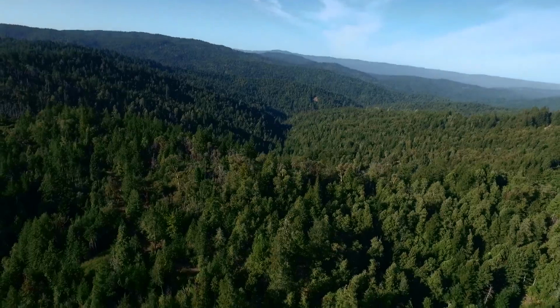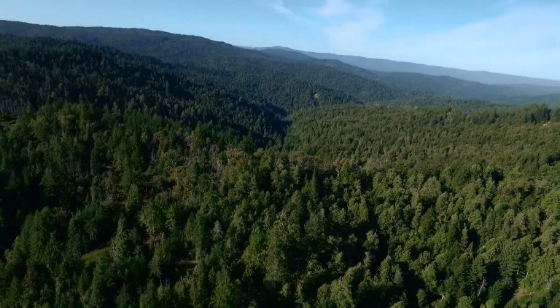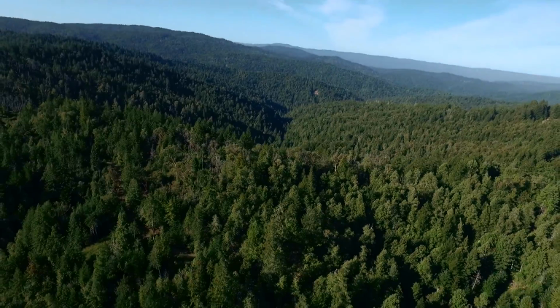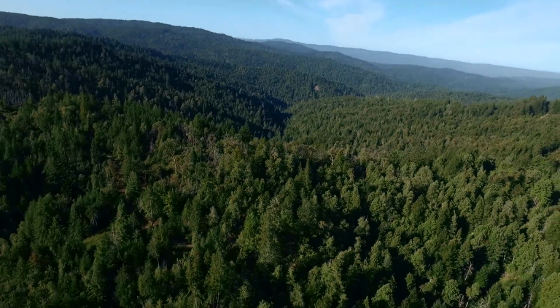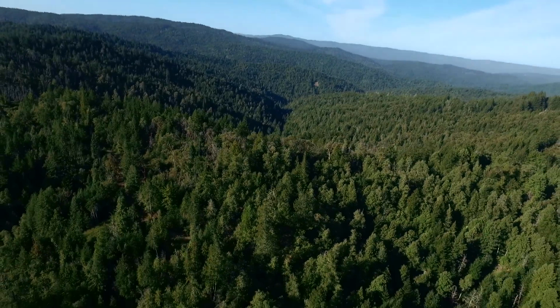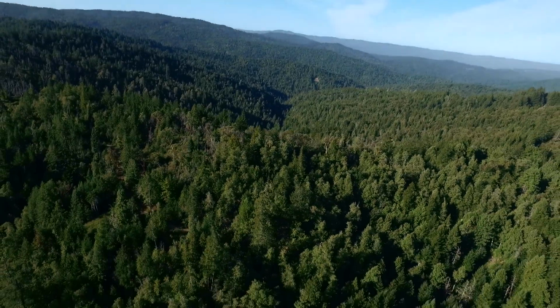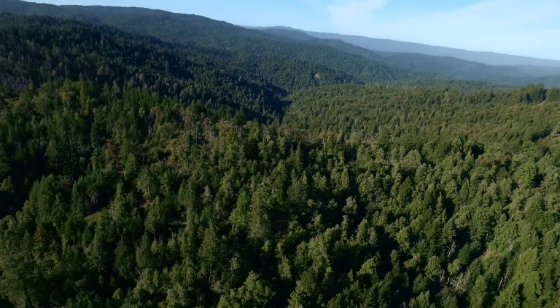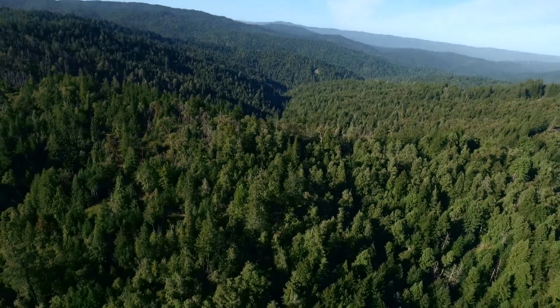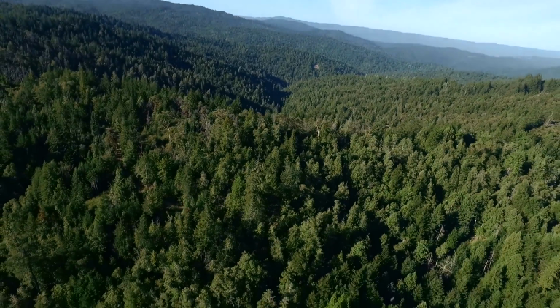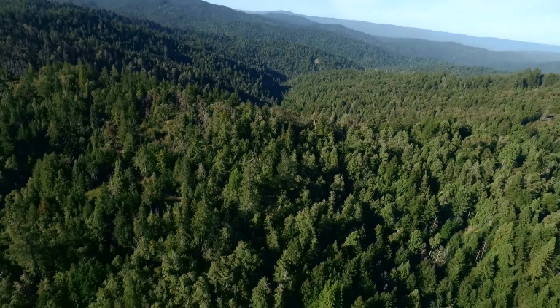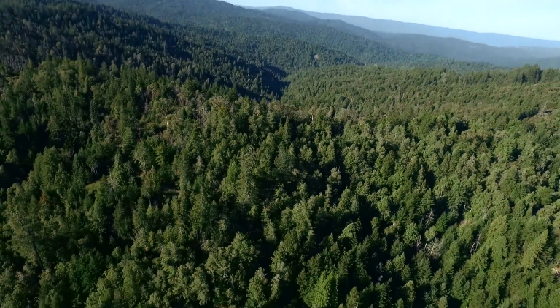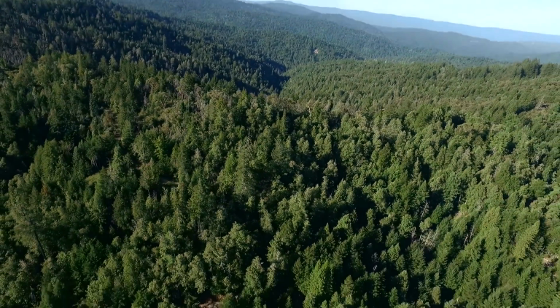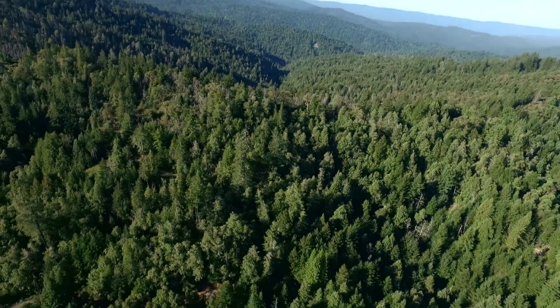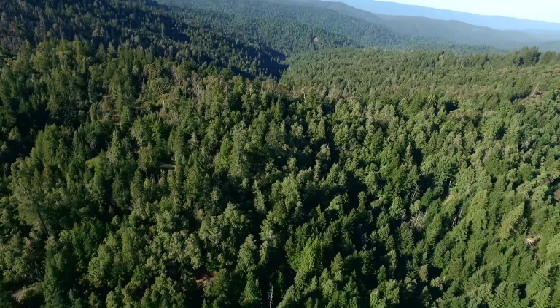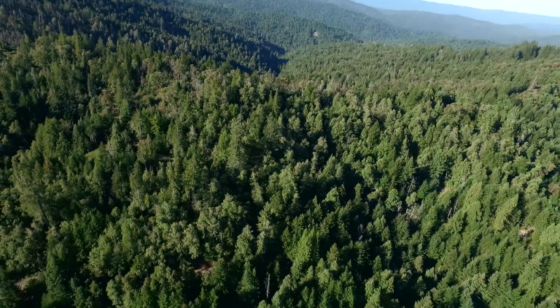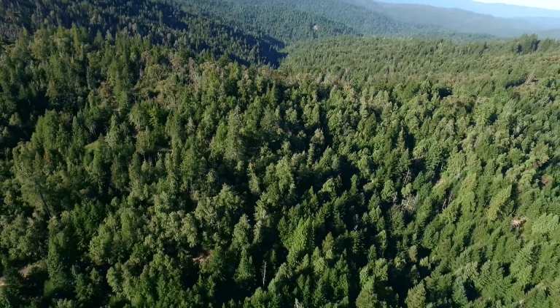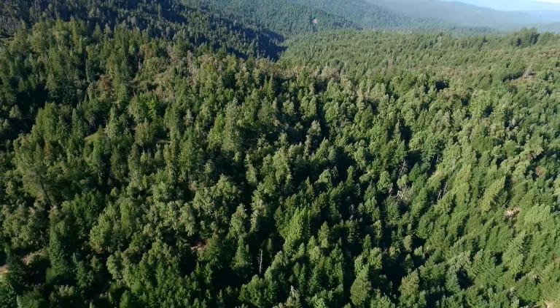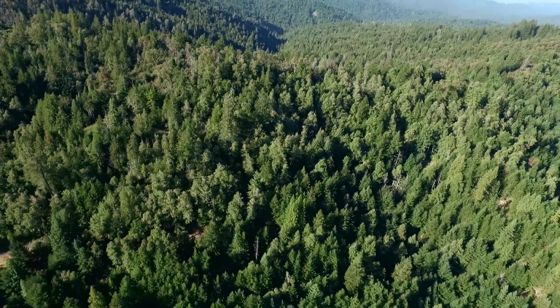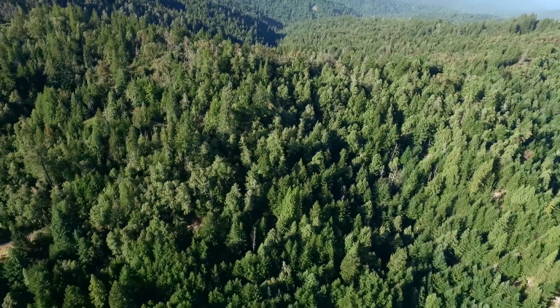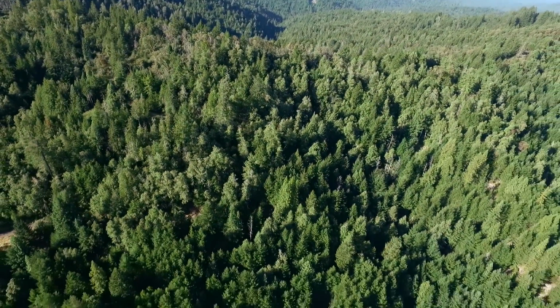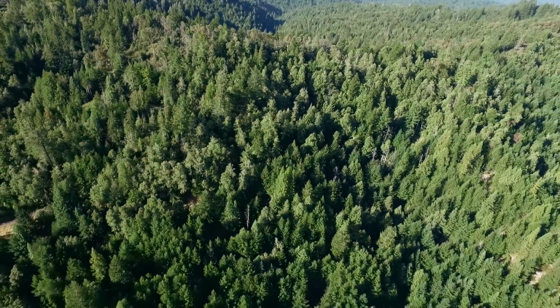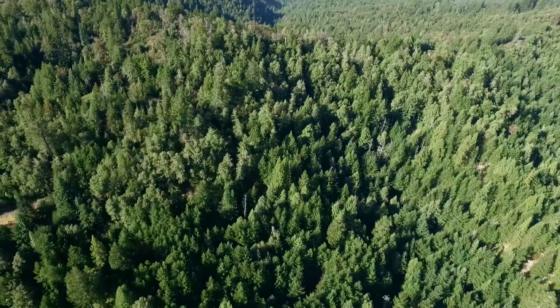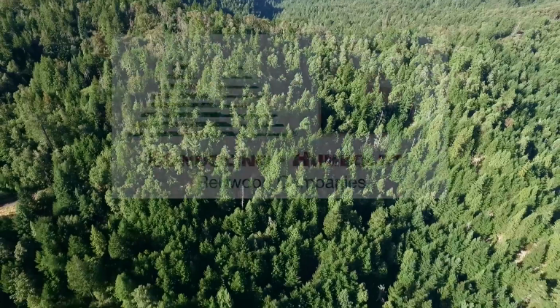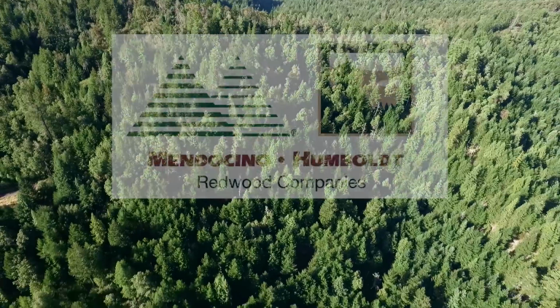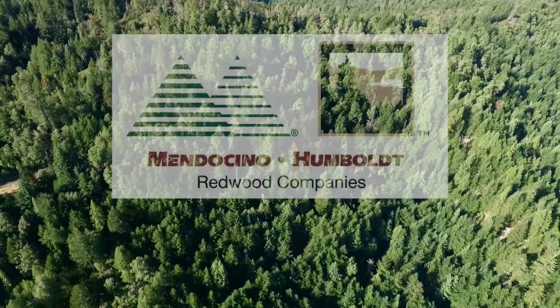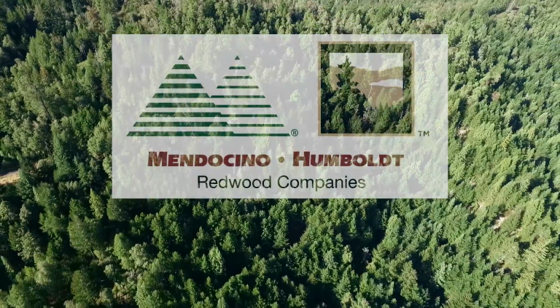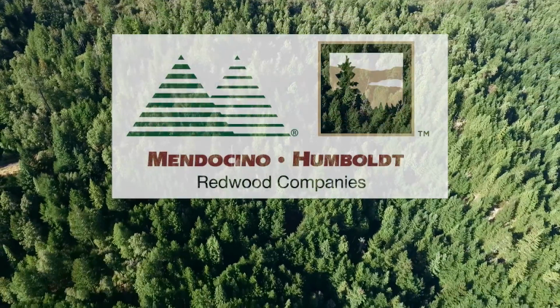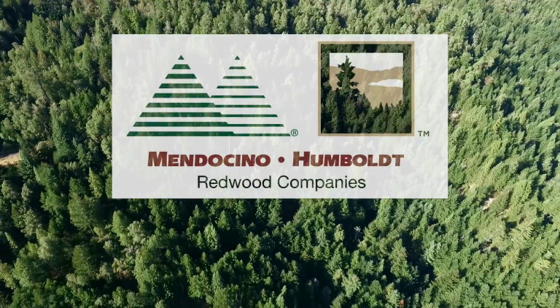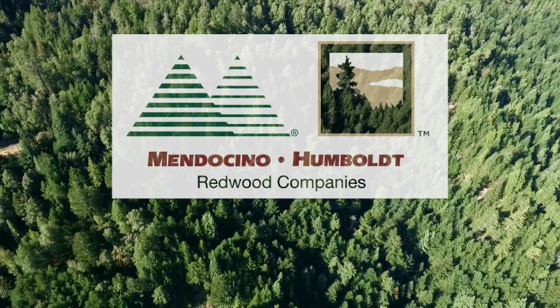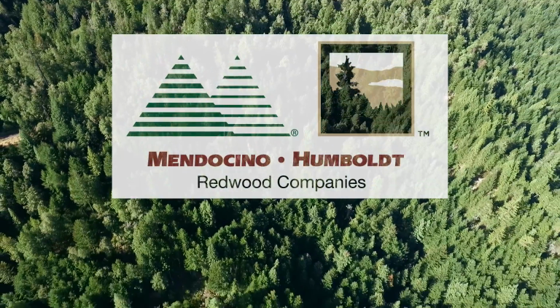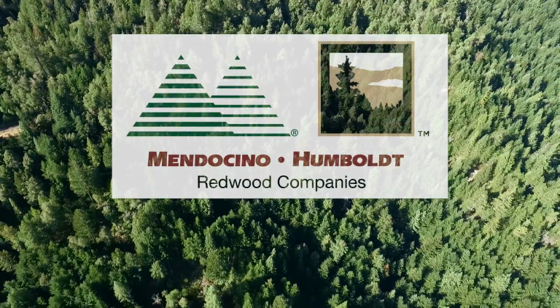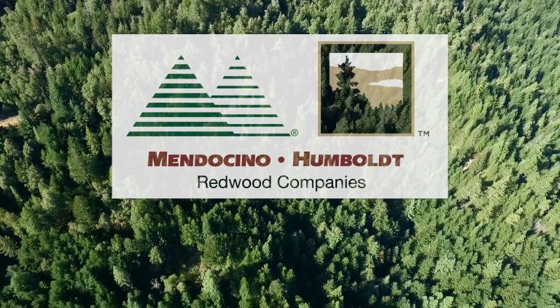At this company, it is our goal to preserve the precious connections that we have to the prehistoric and historic past on our ownership.